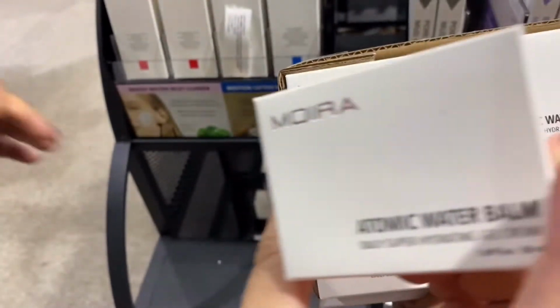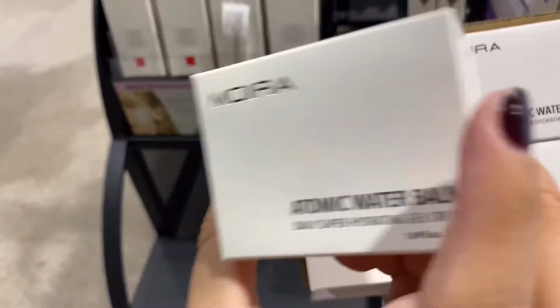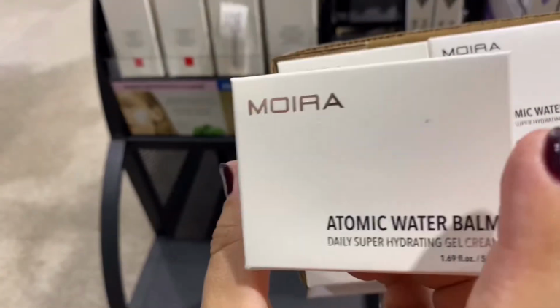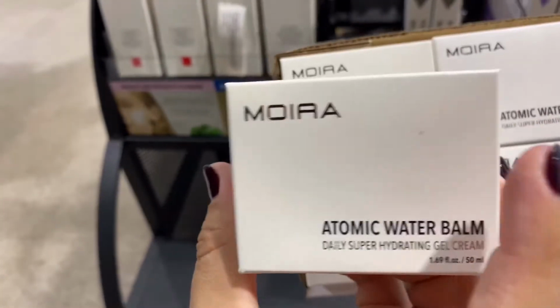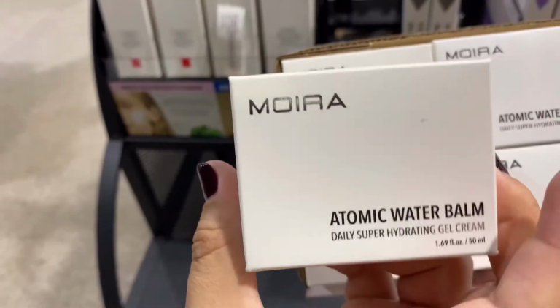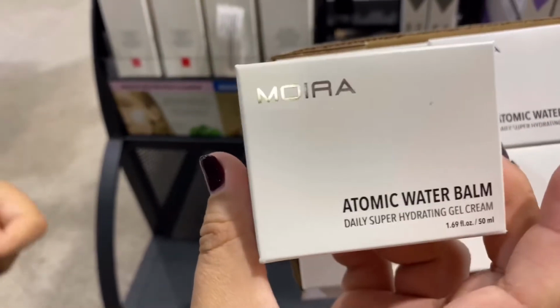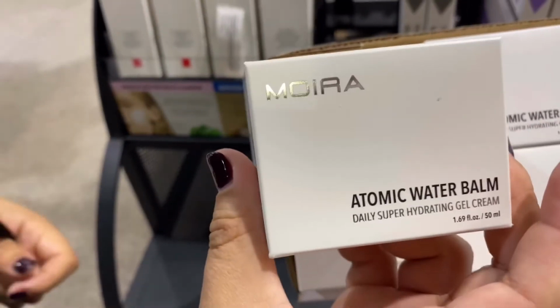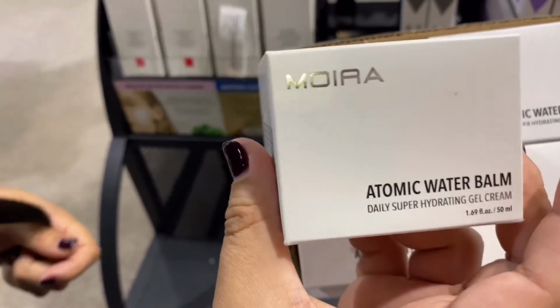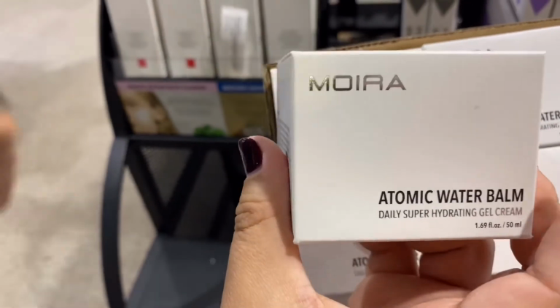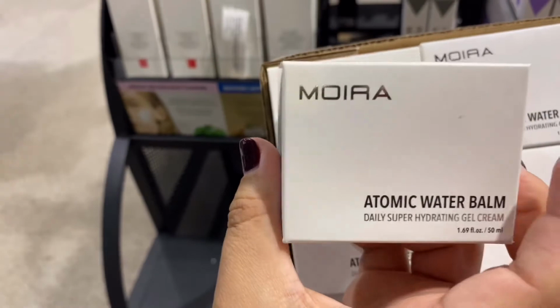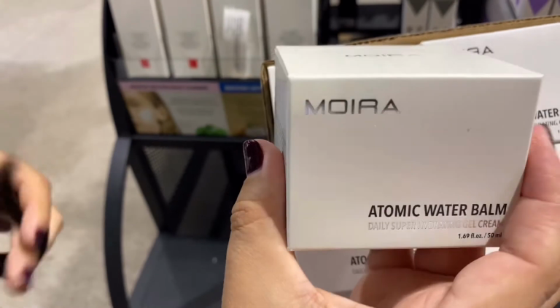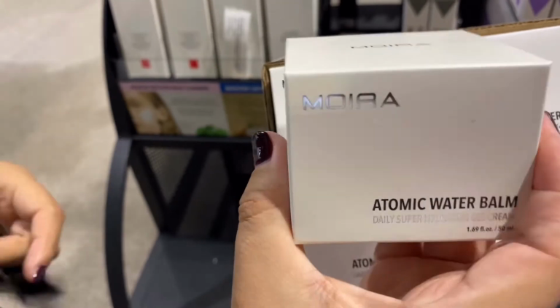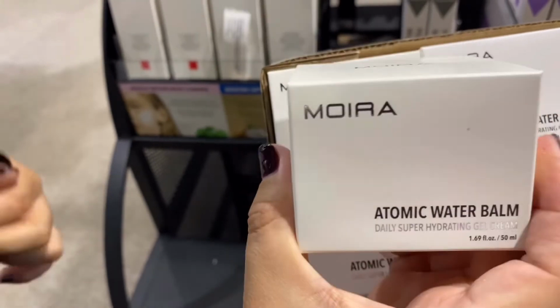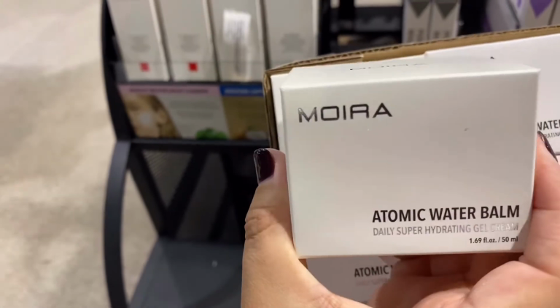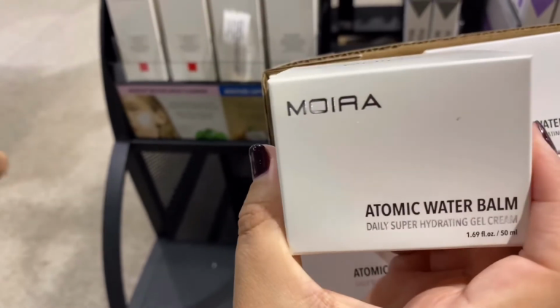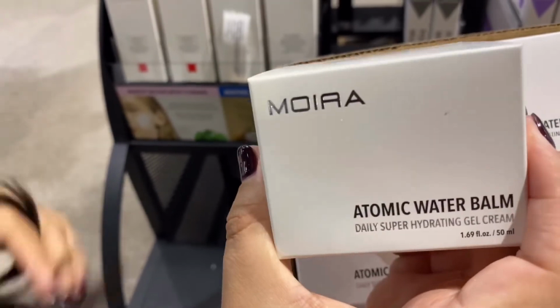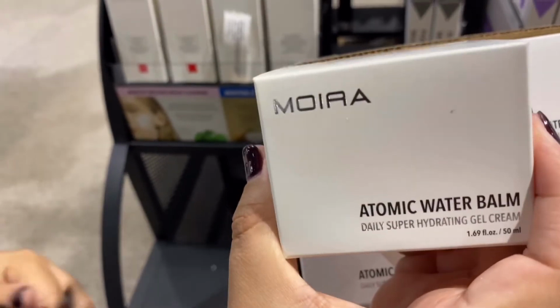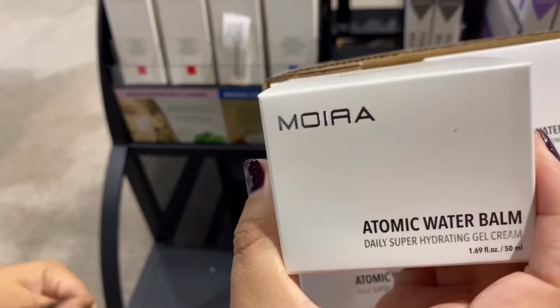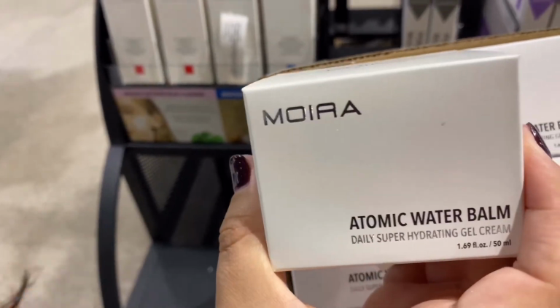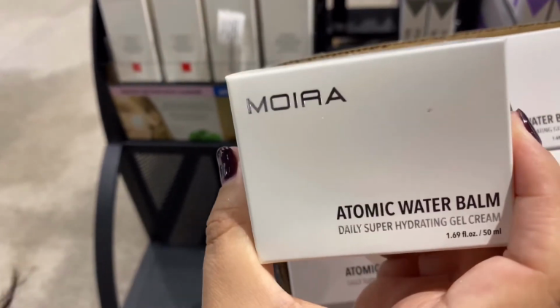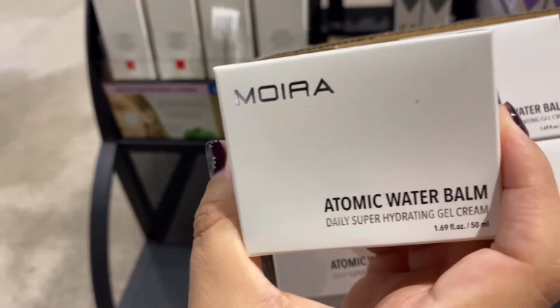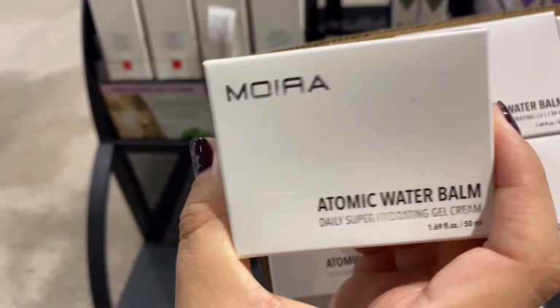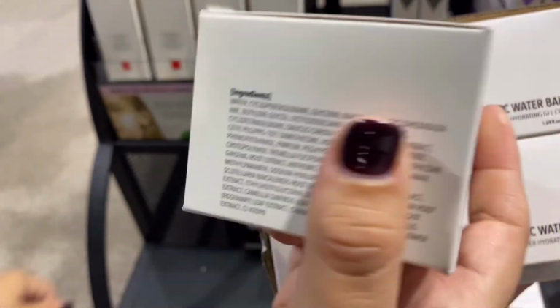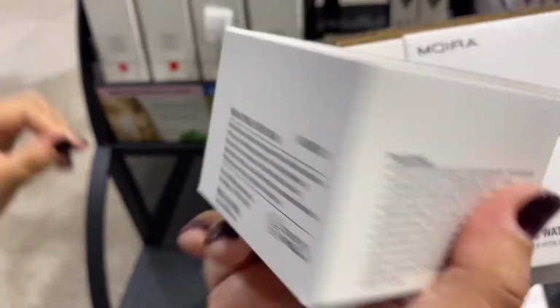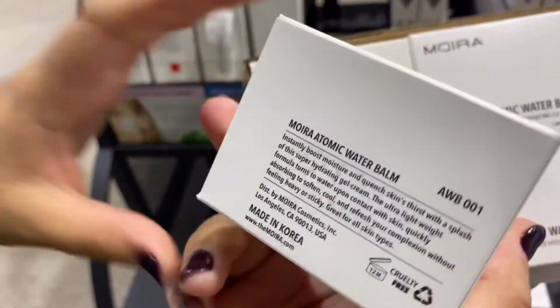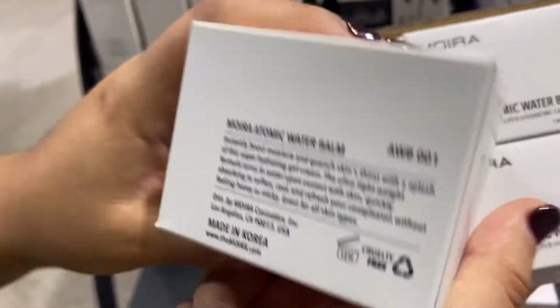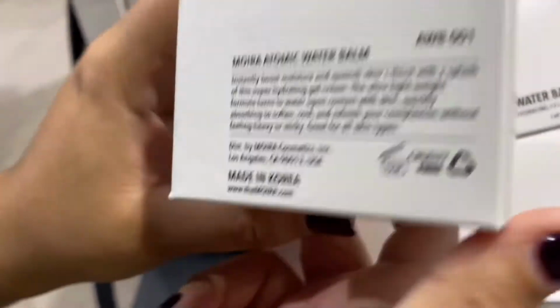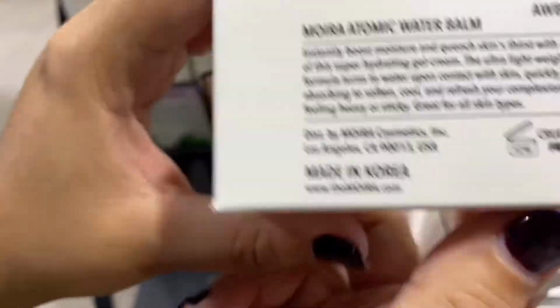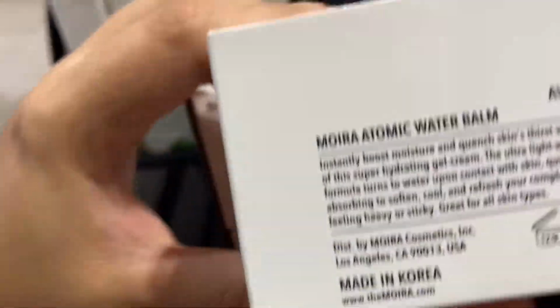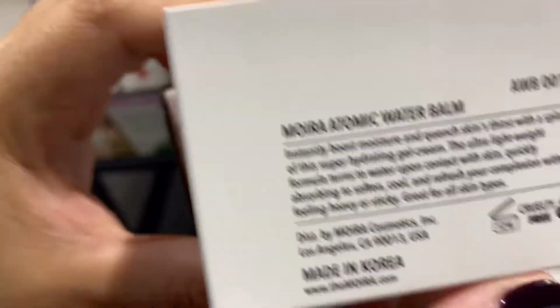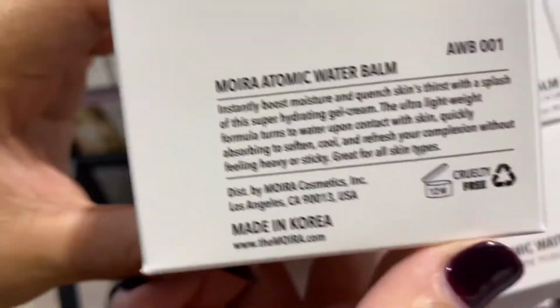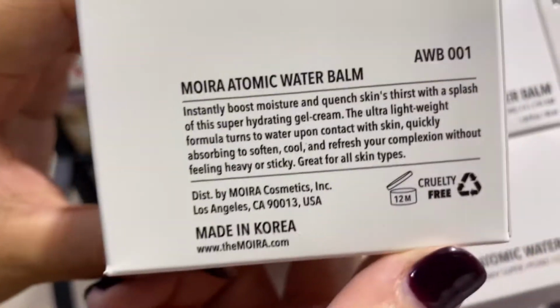This pack comes in six pieces. It is great for all skin types and it is cruelty free.